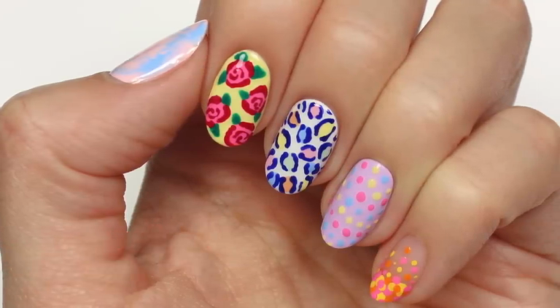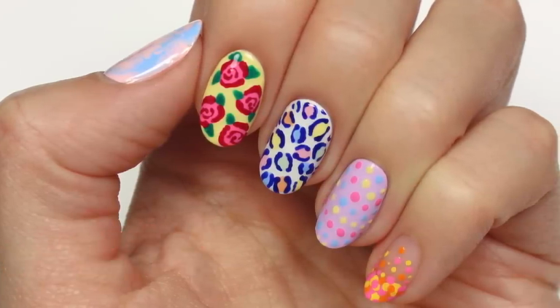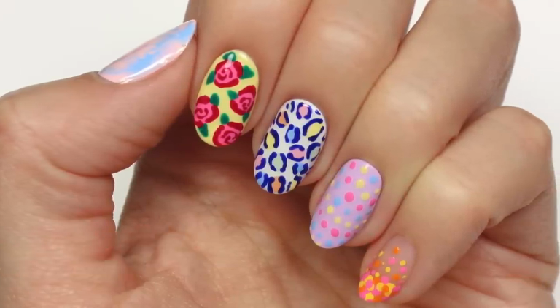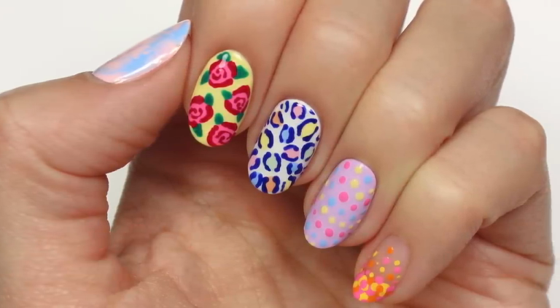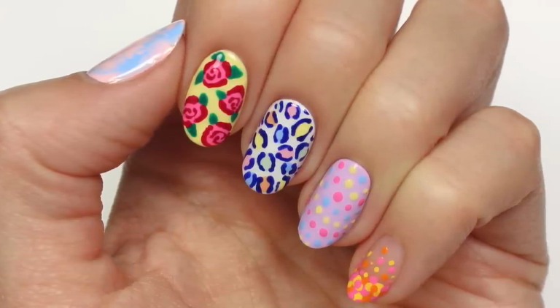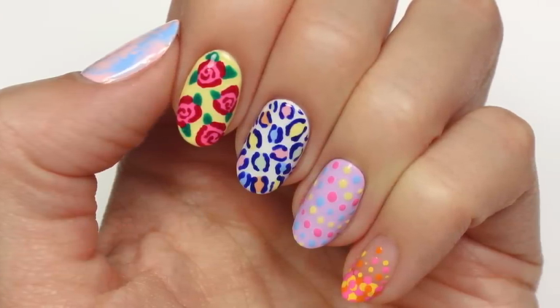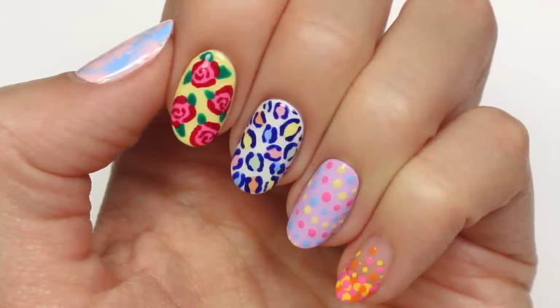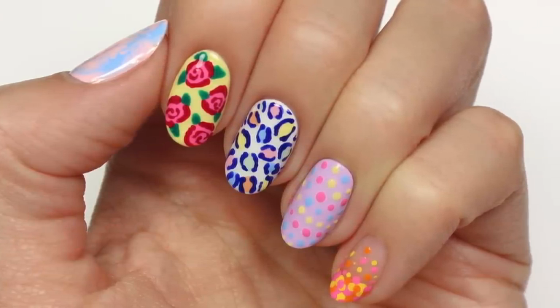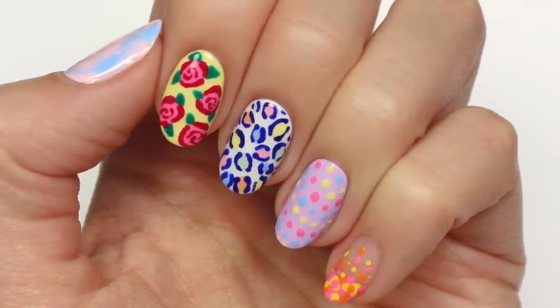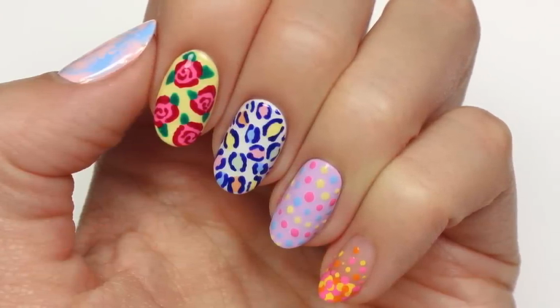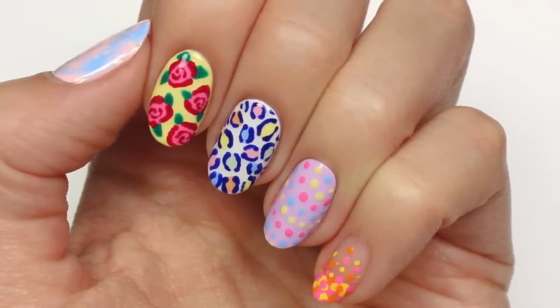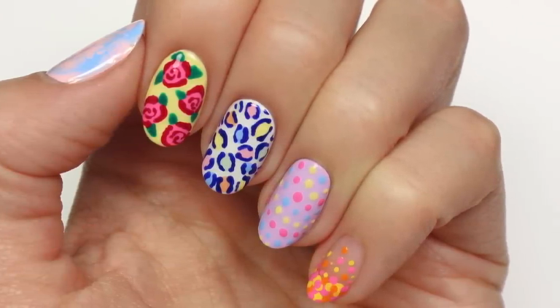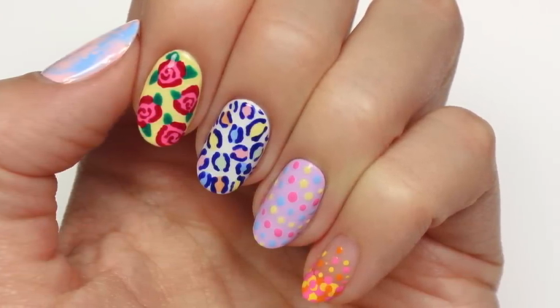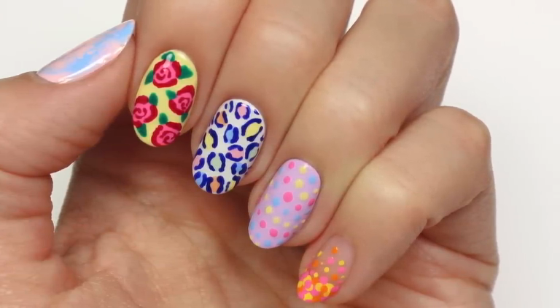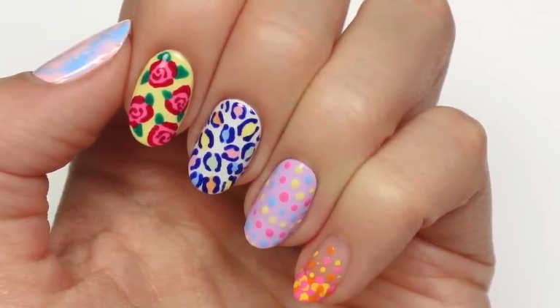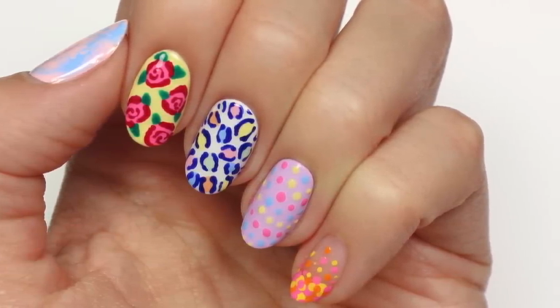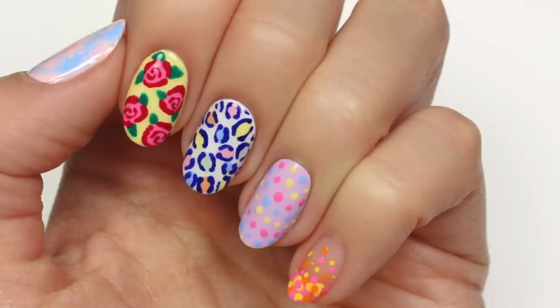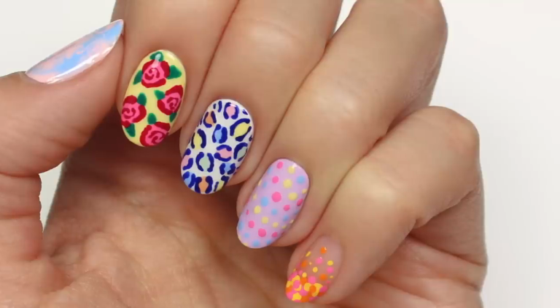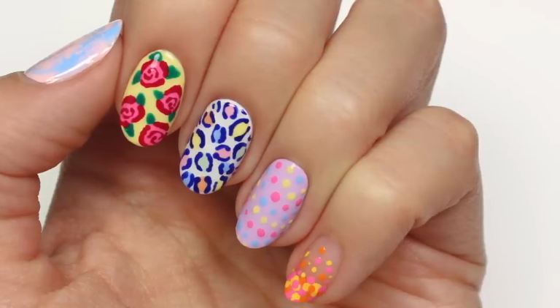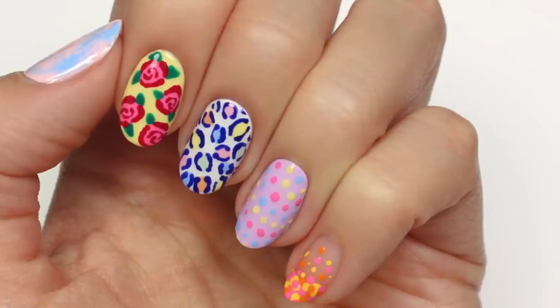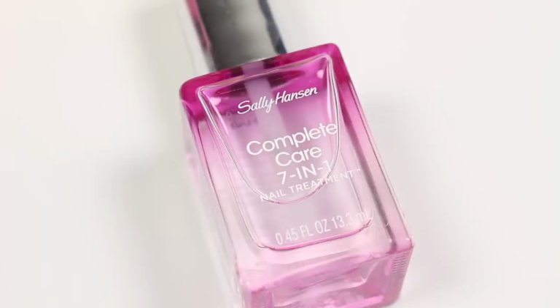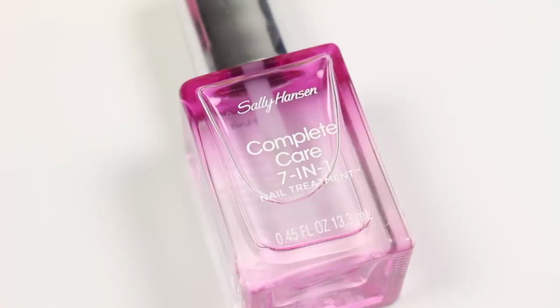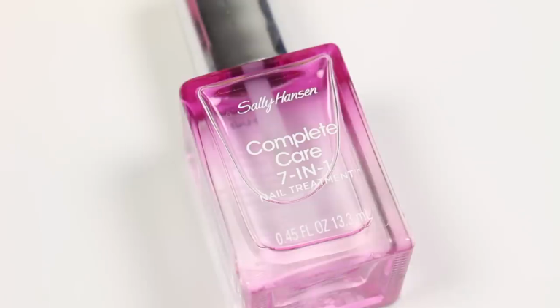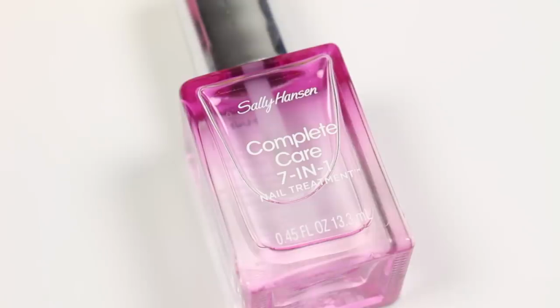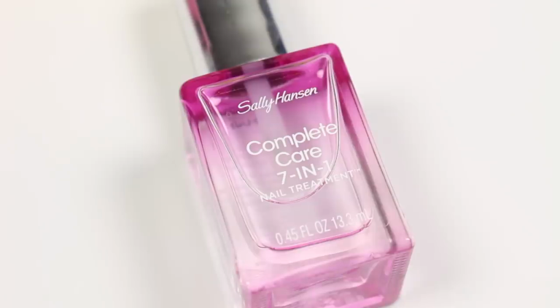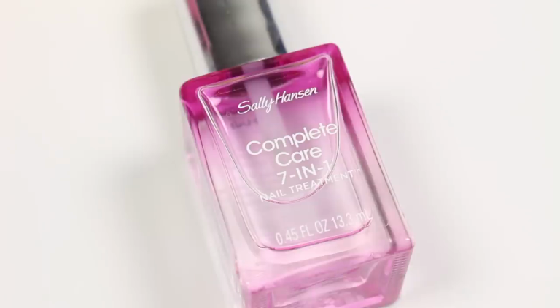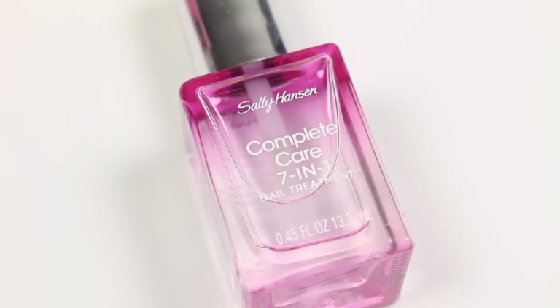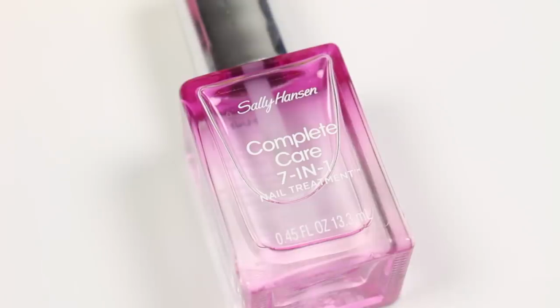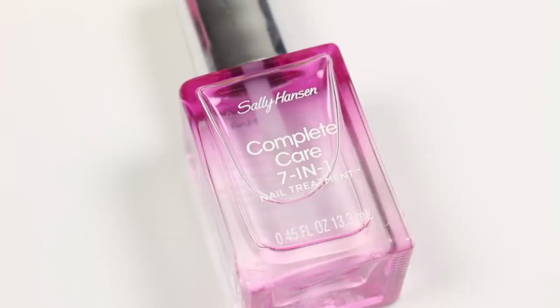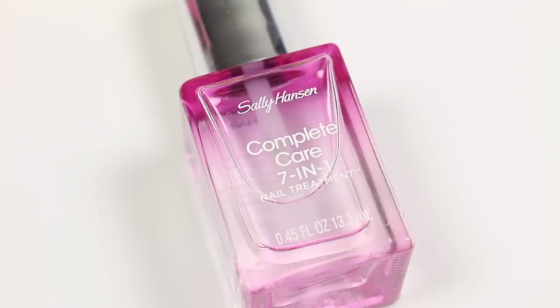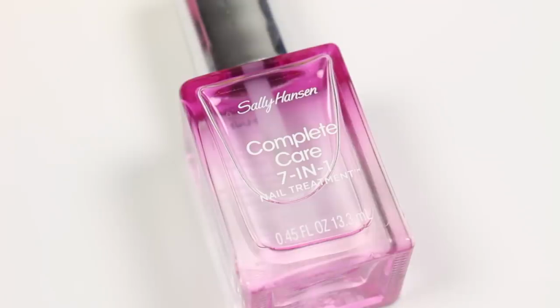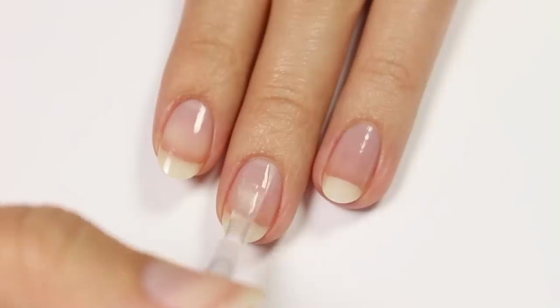Hi, it's Hannah. This video is going to be really fun. So let's get started by applying a base coat to your nails.